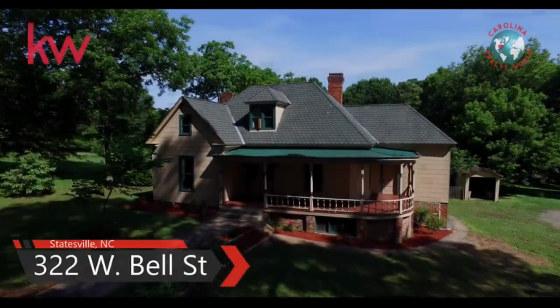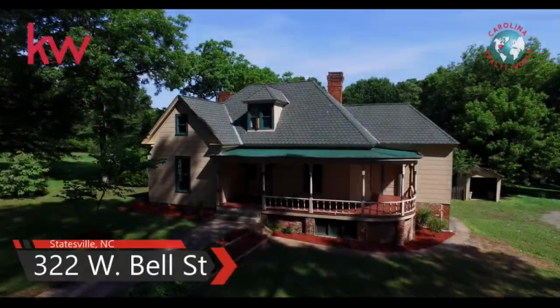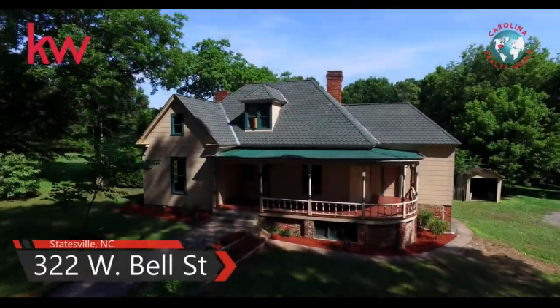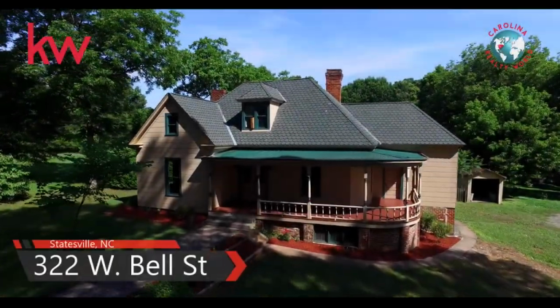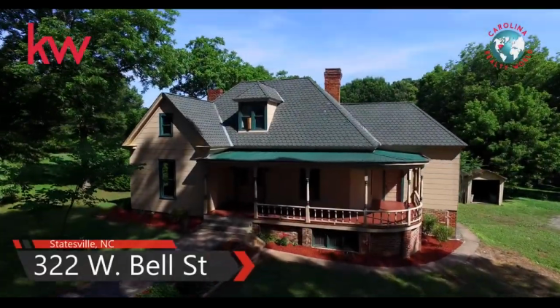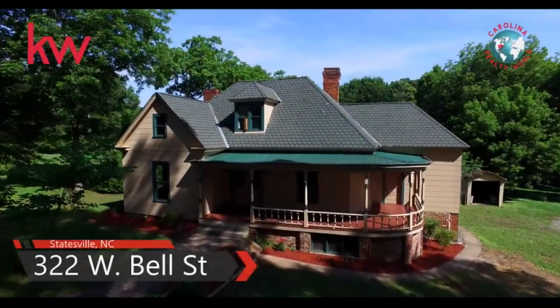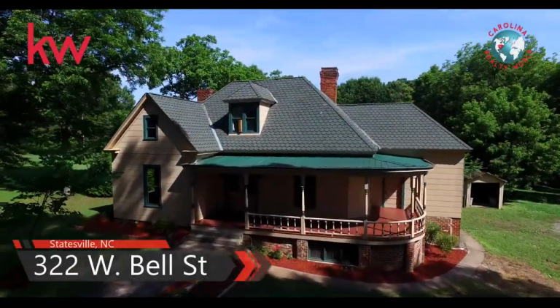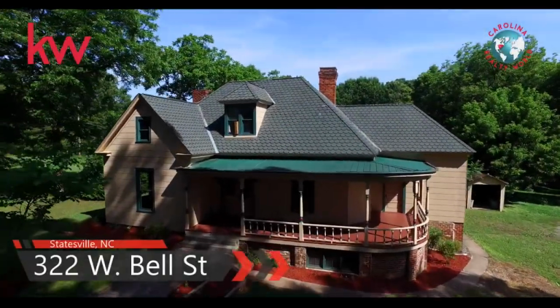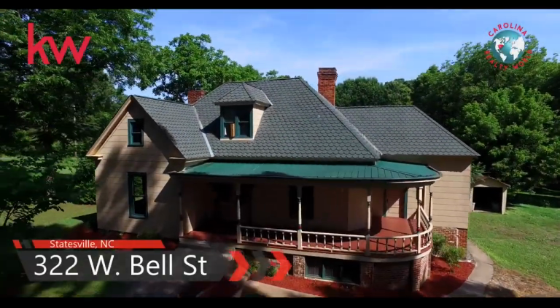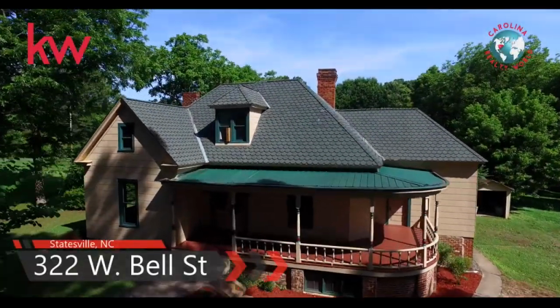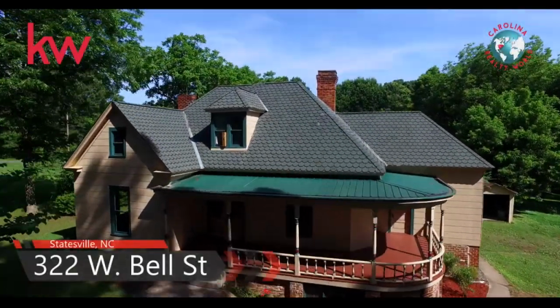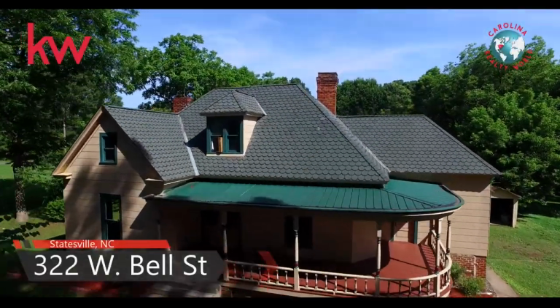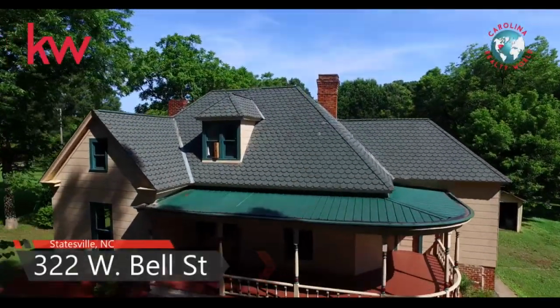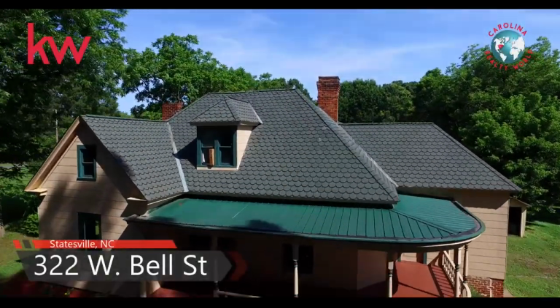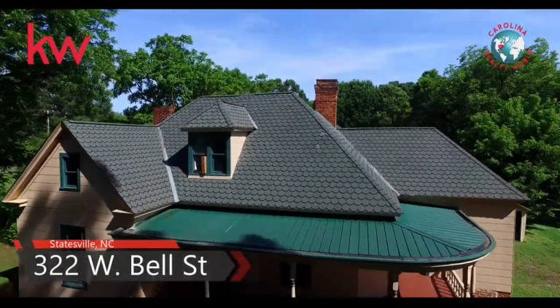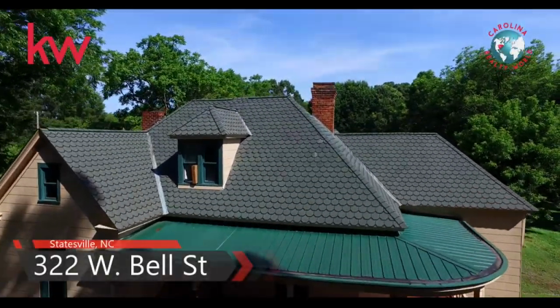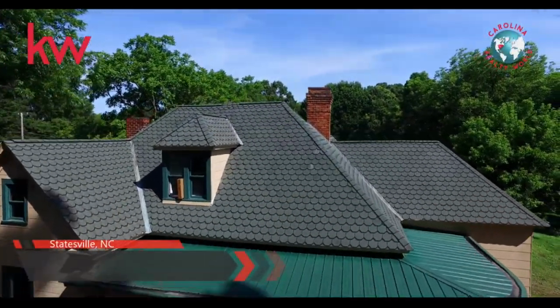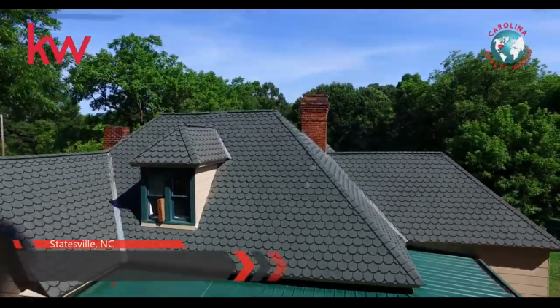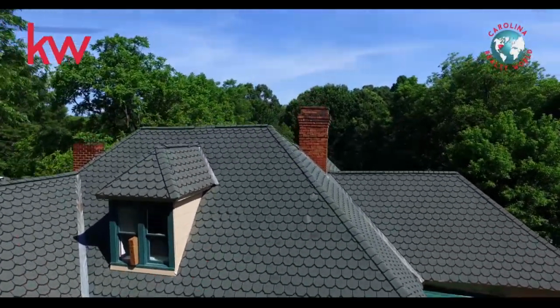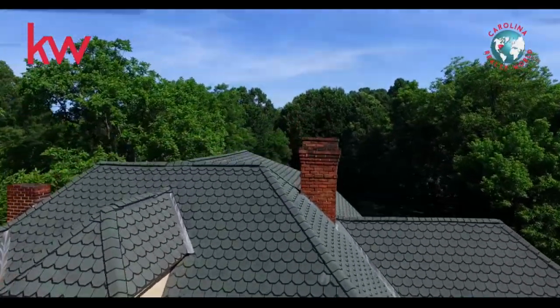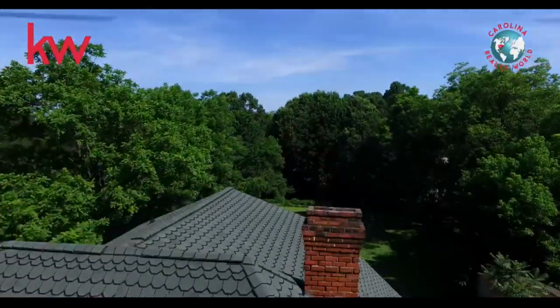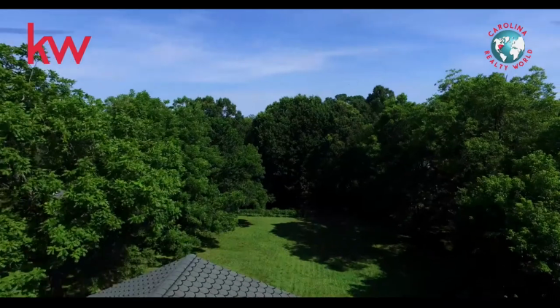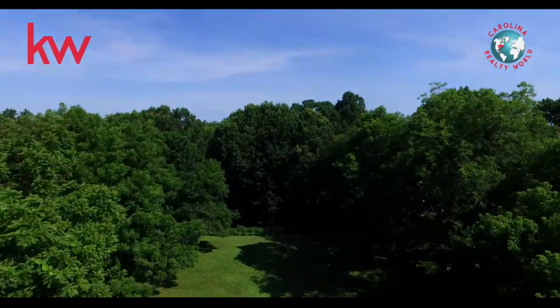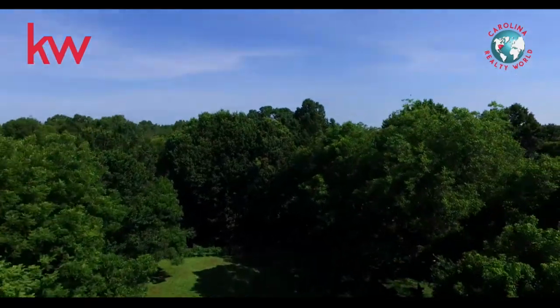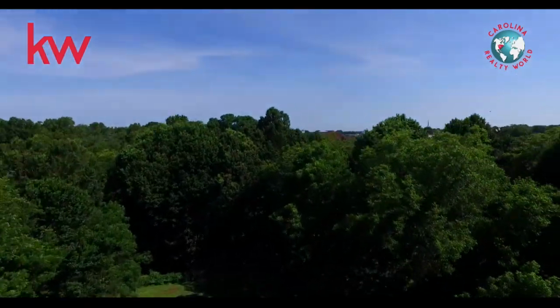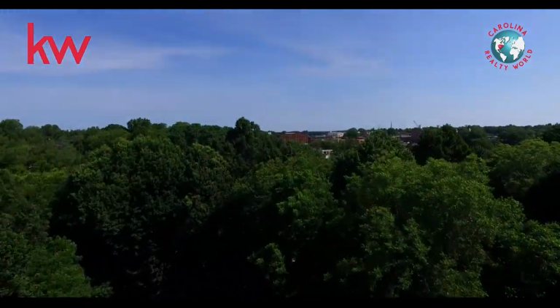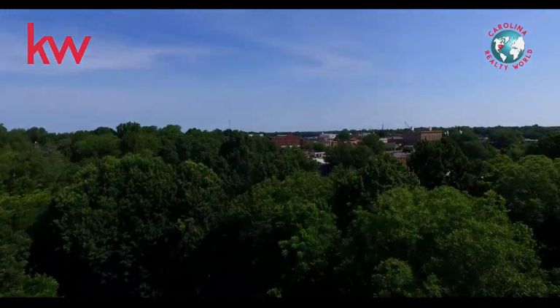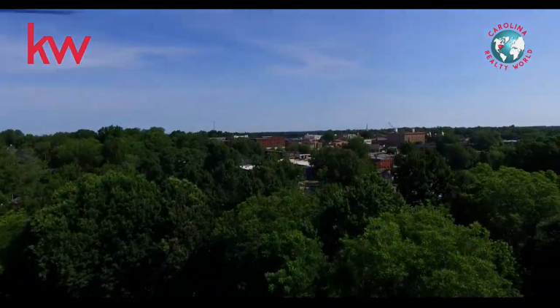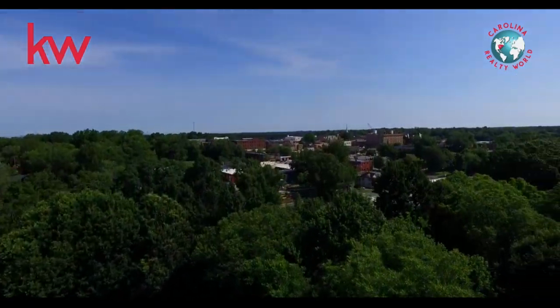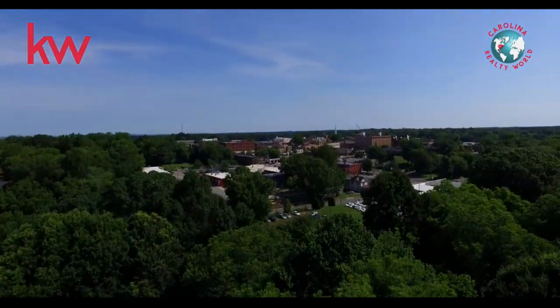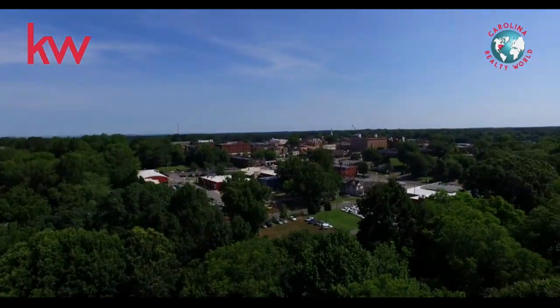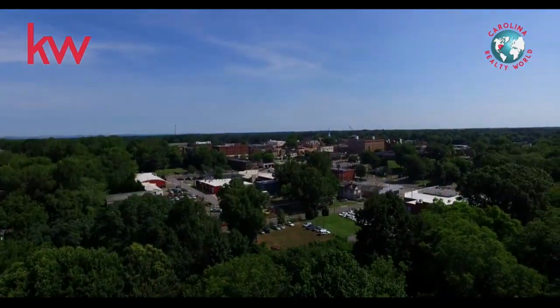Welcome to 322 West Bell Street, located in beautiful downtown Statesville, North Carolina.